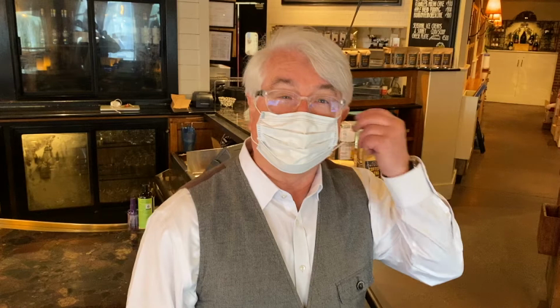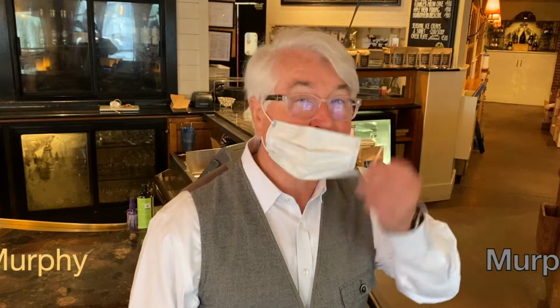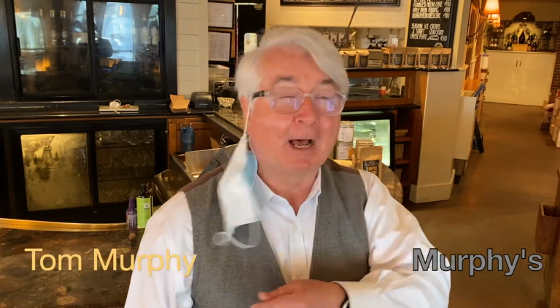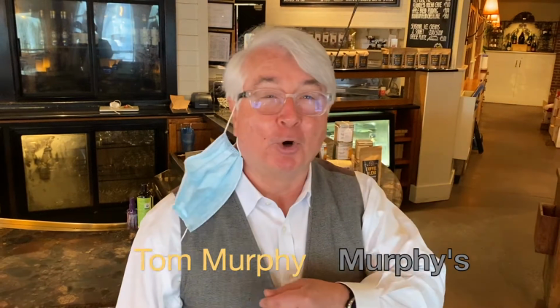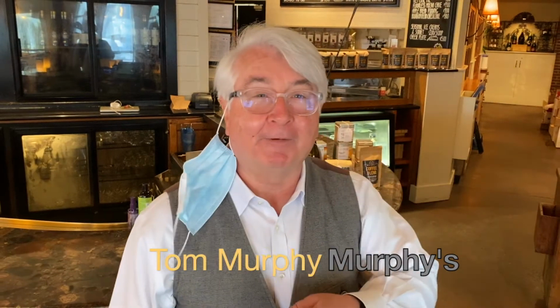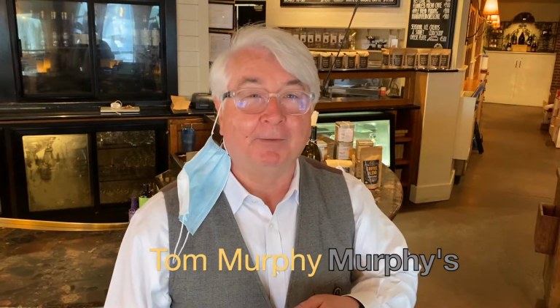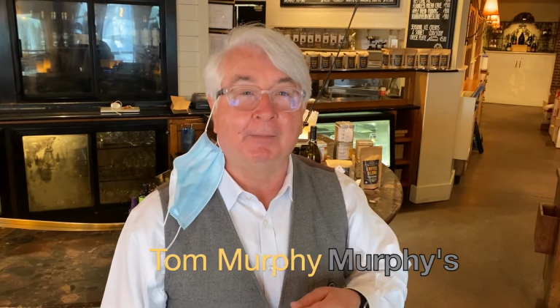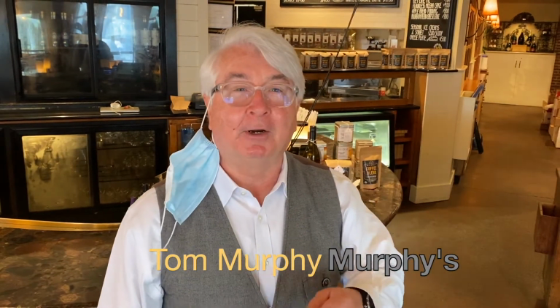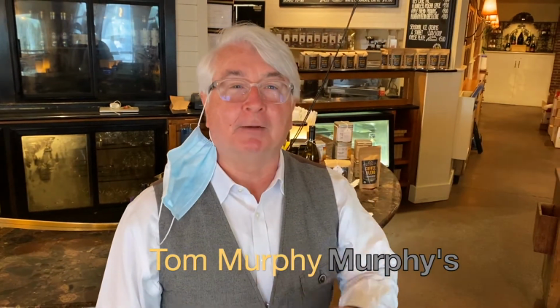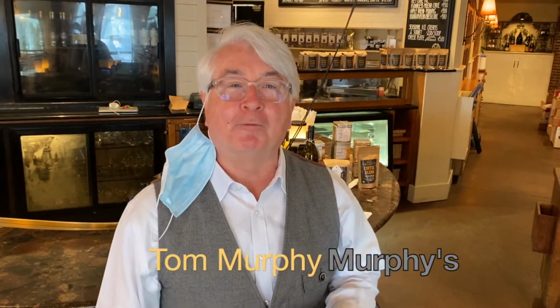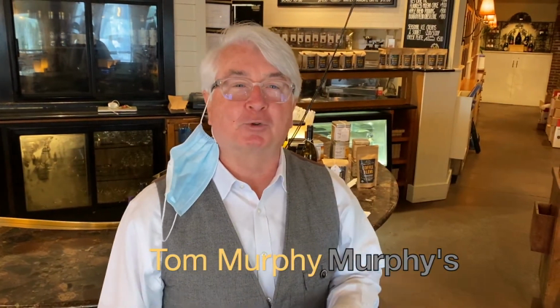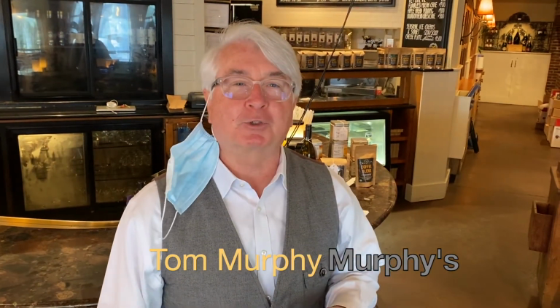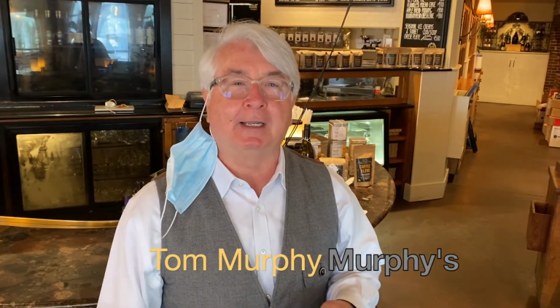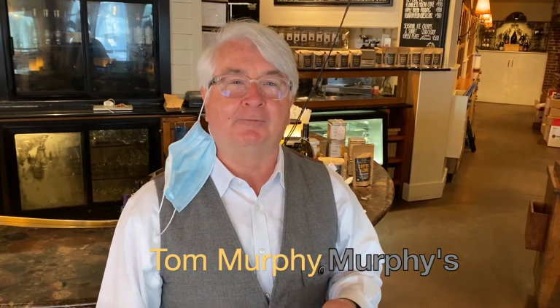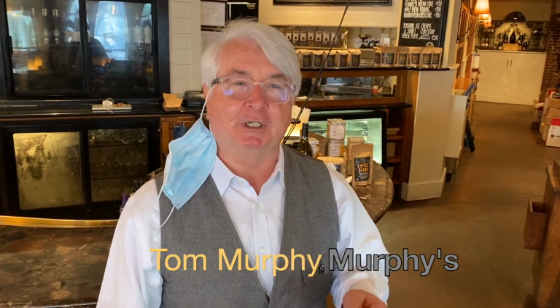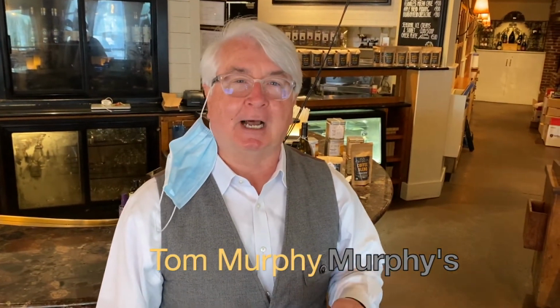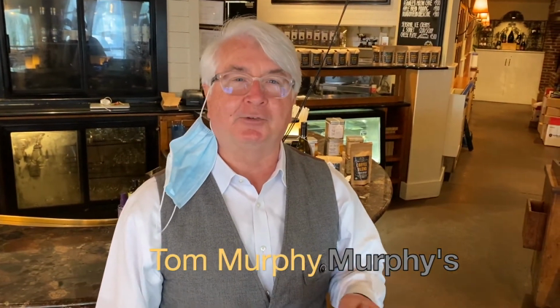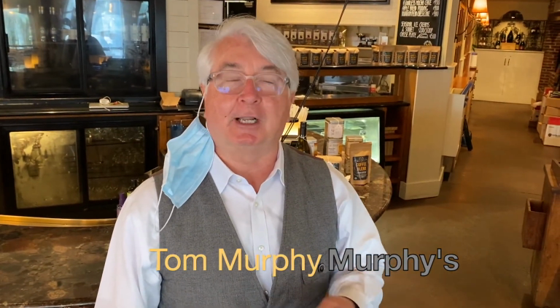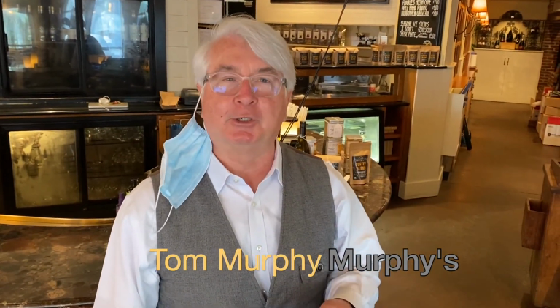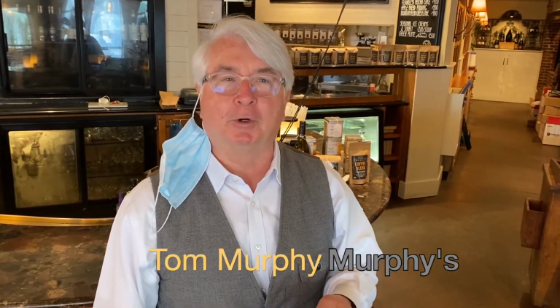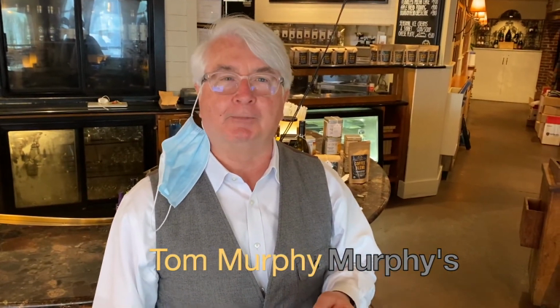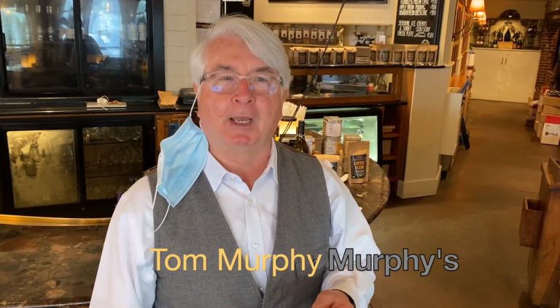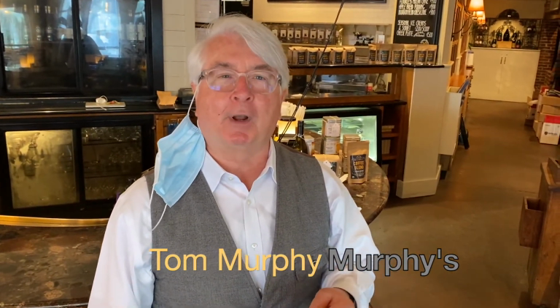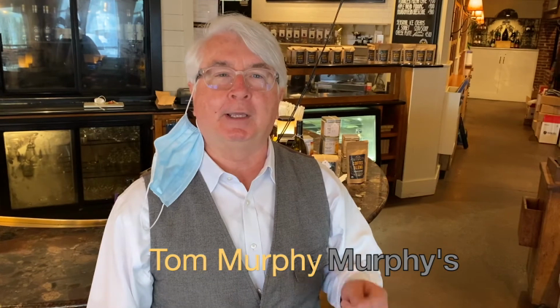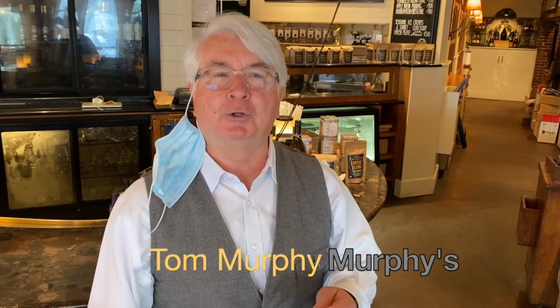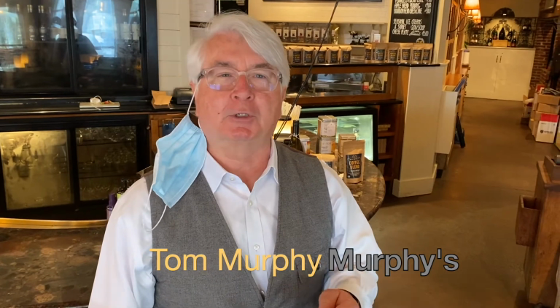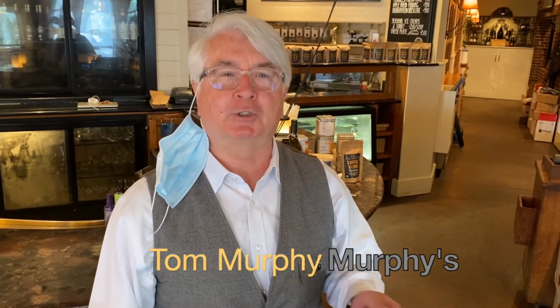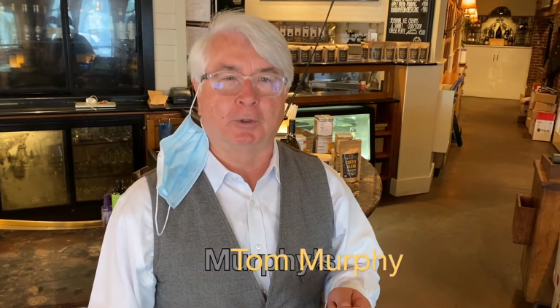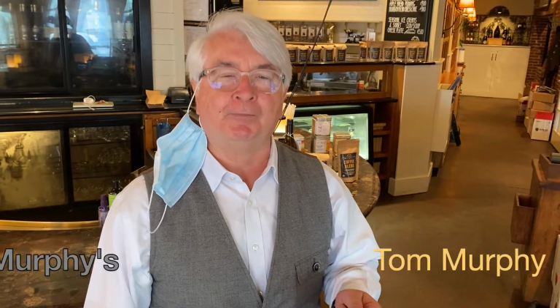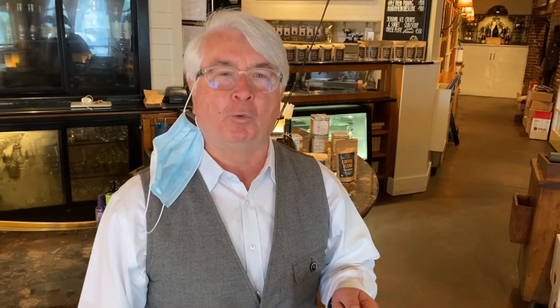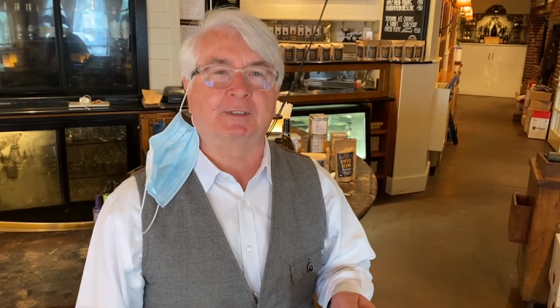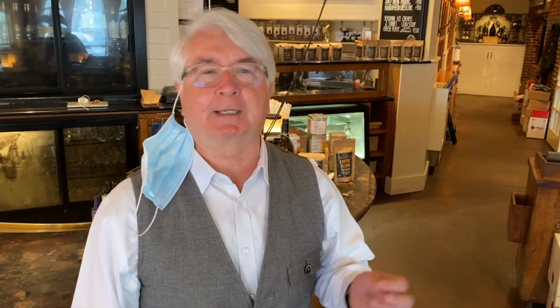Hi, I'm Tom Murphy. I'm here at Murphy's Restaurant in Virginia Highlands in Atlanta, Georgia. I want to introduce Lee Stewart with Synexis.